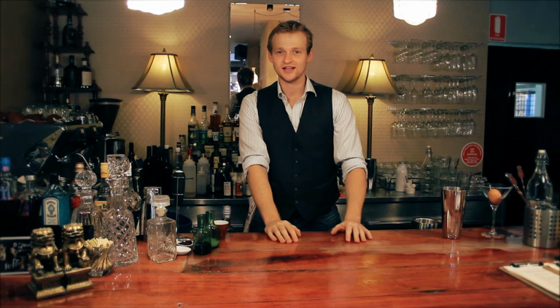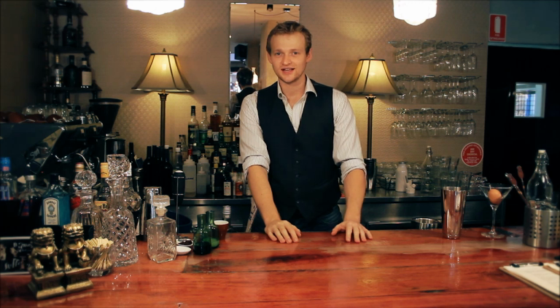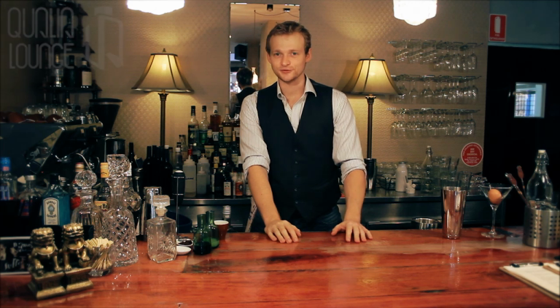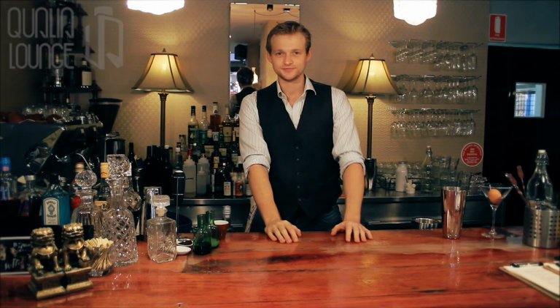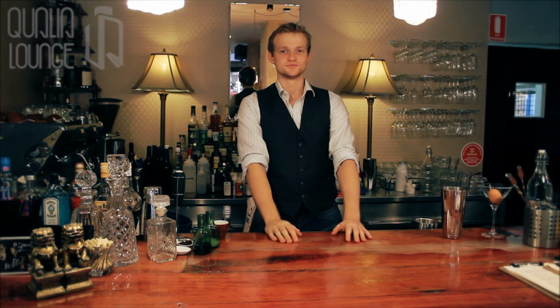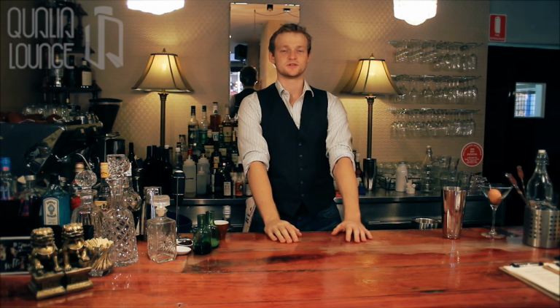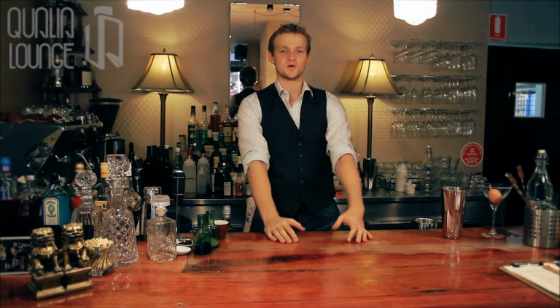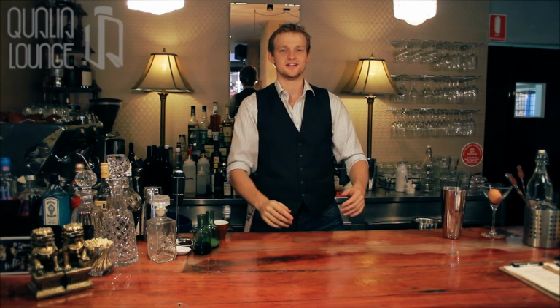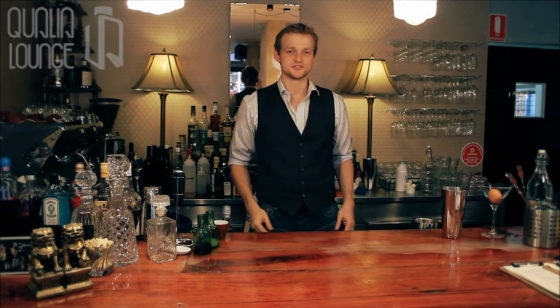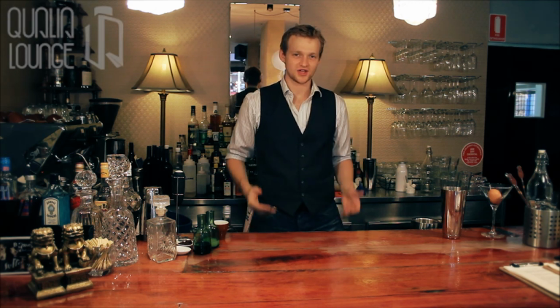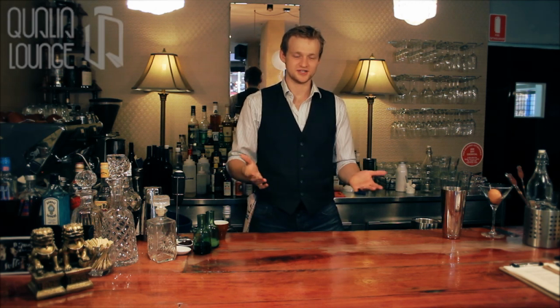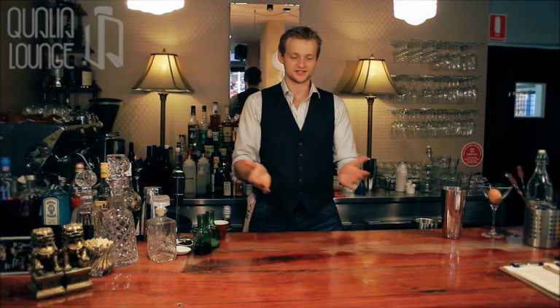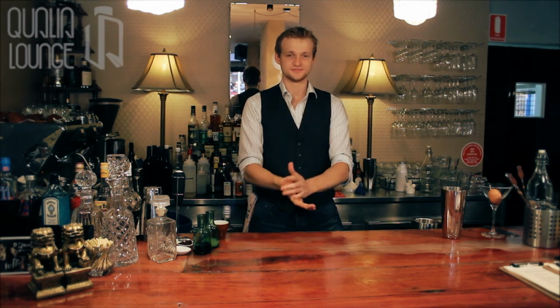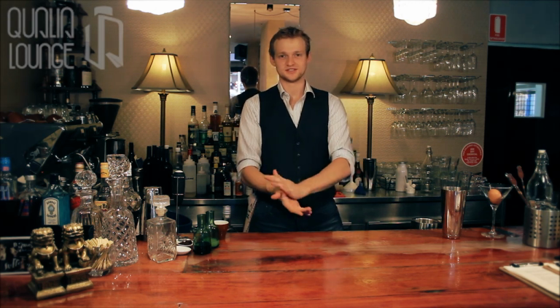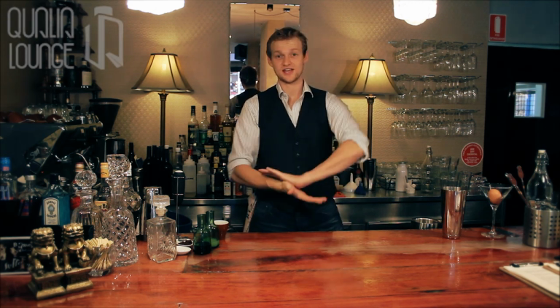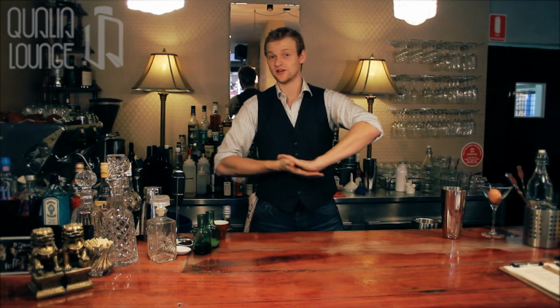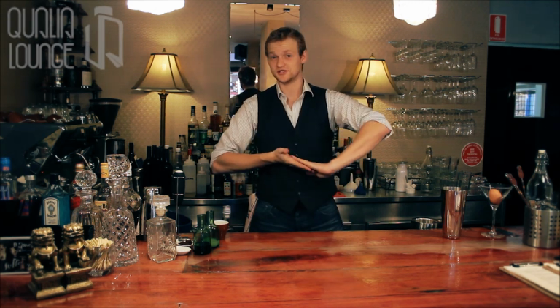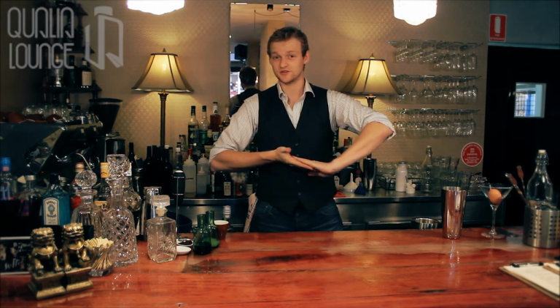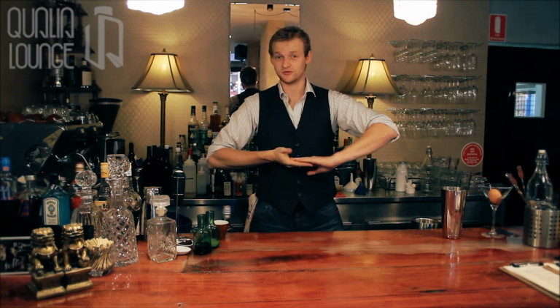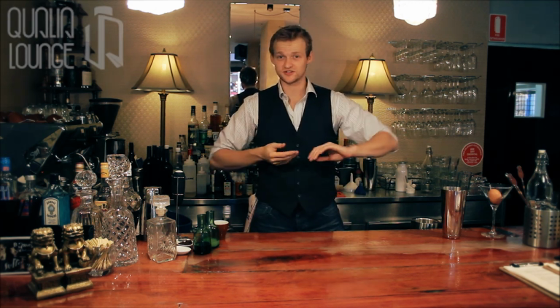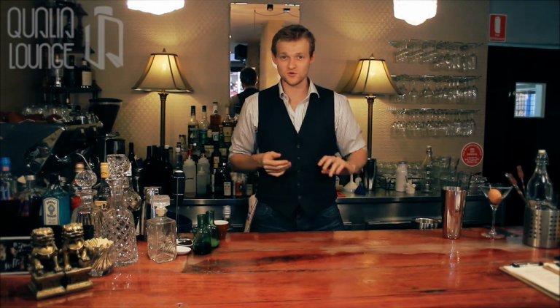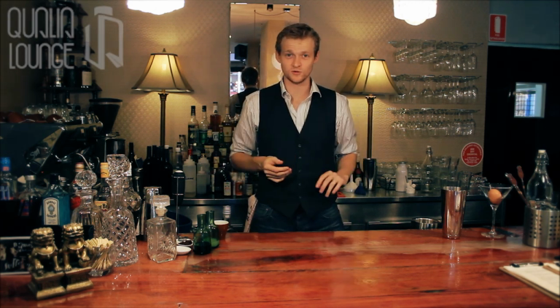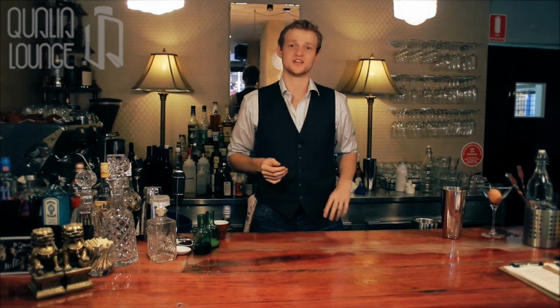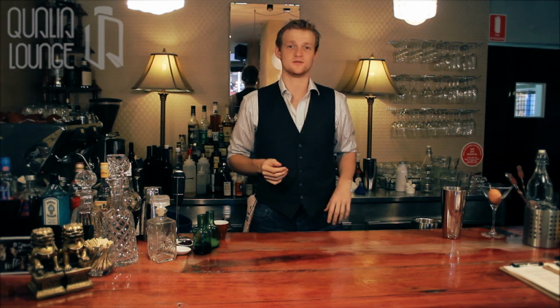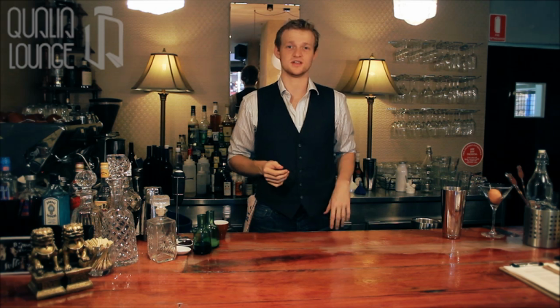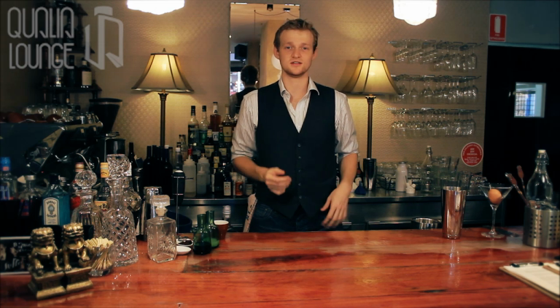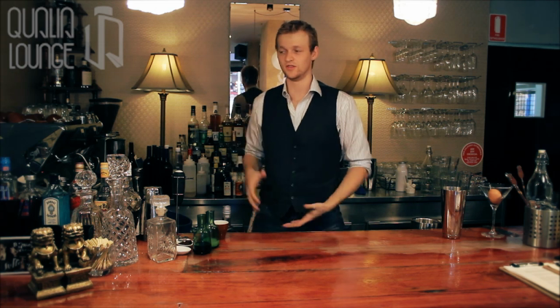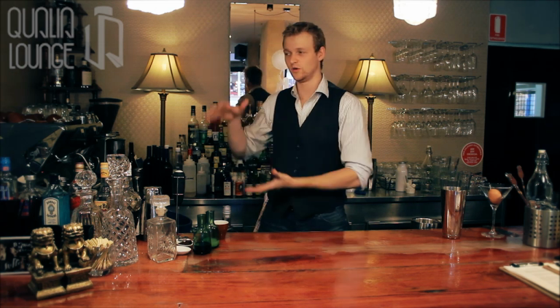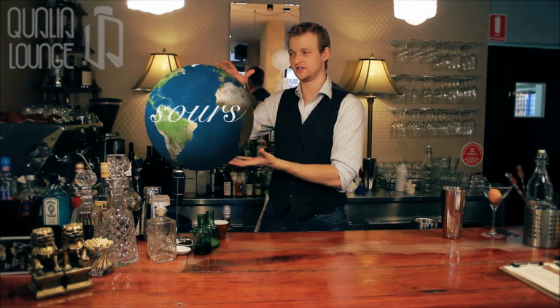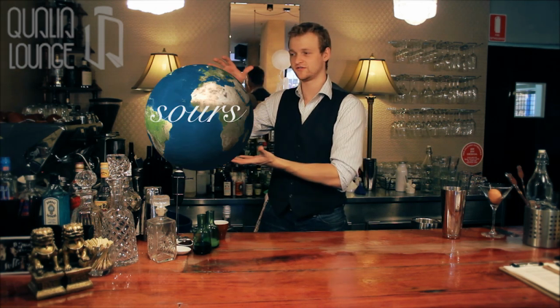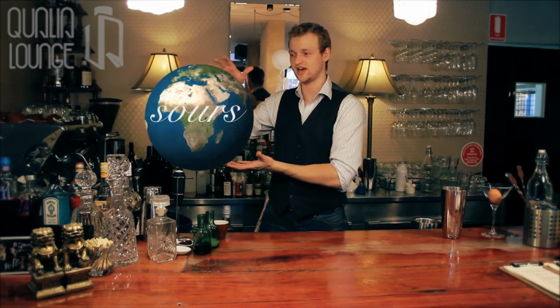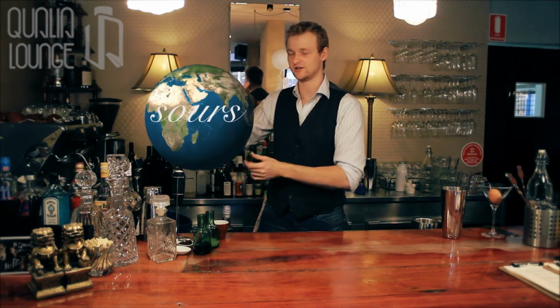Hello, welcome to Qualia Lounge. I'm Nick. Today we're going to explore some more sours in the world of sours.